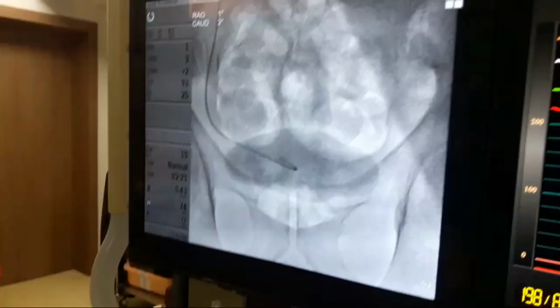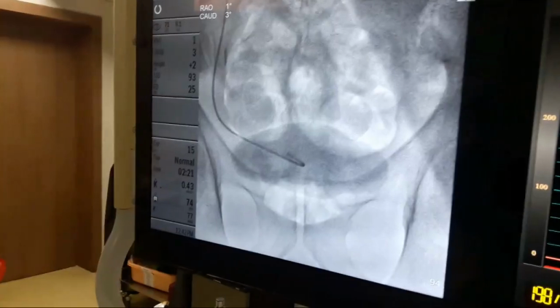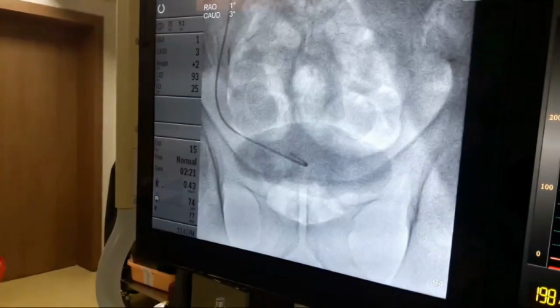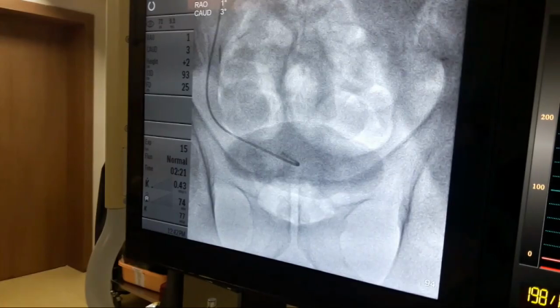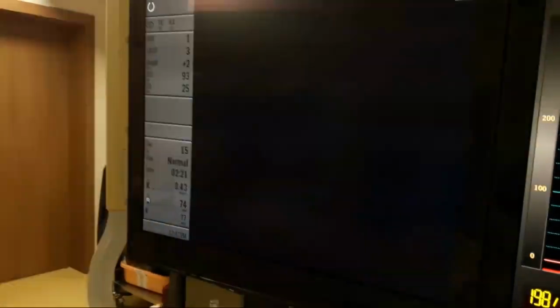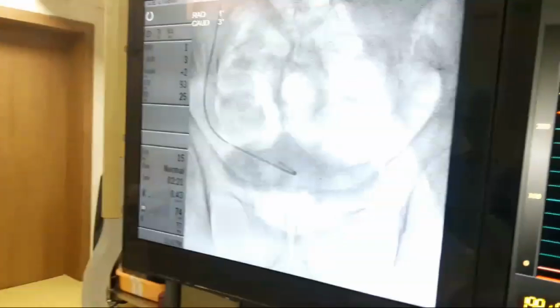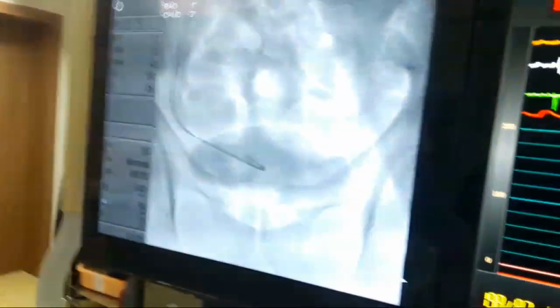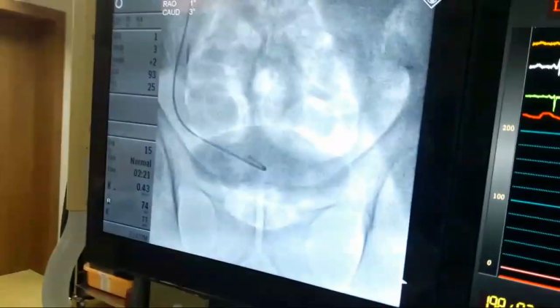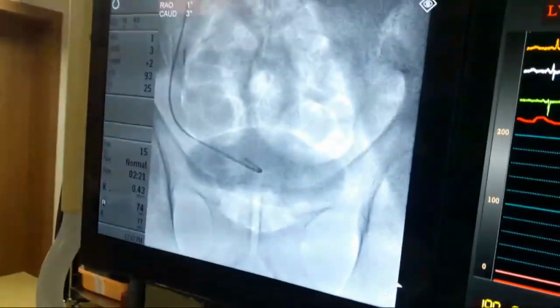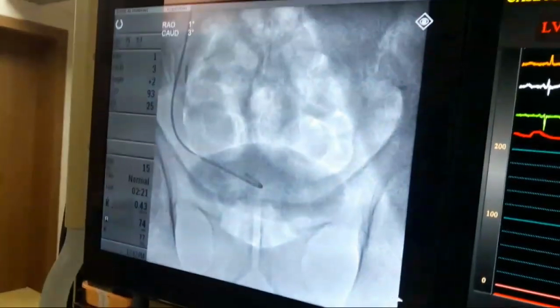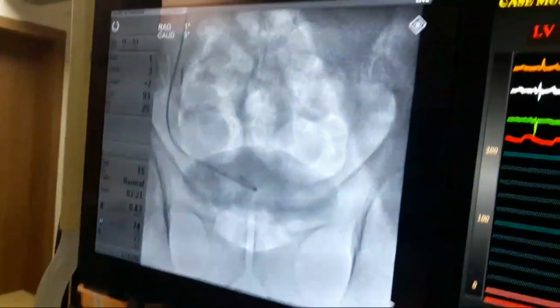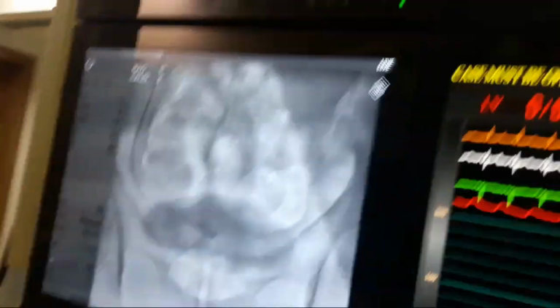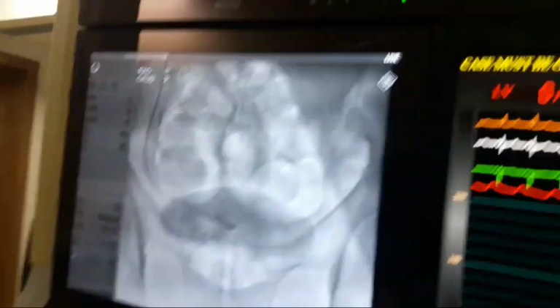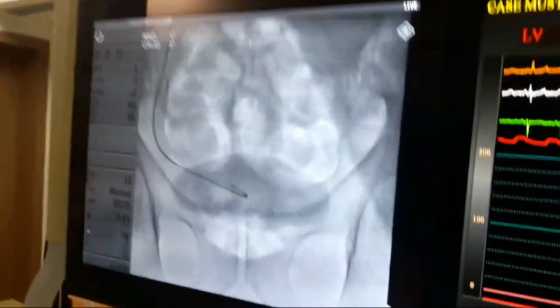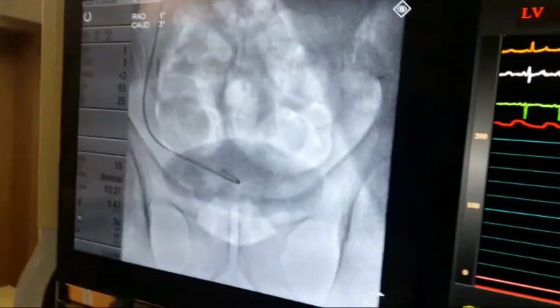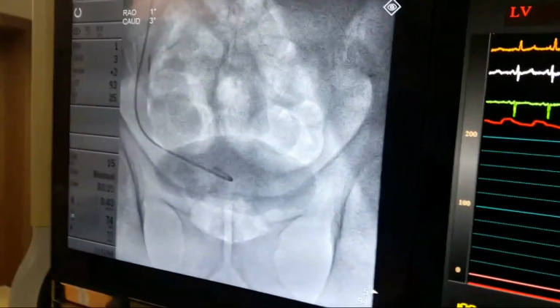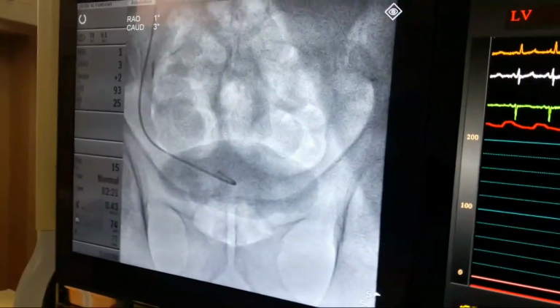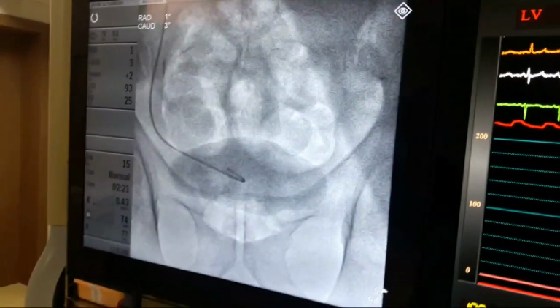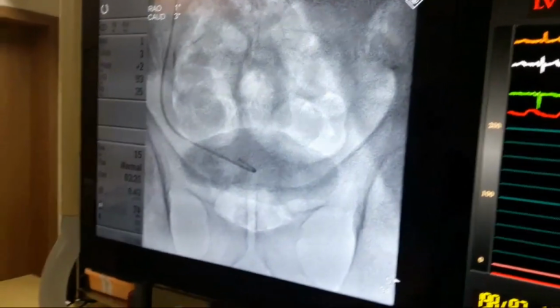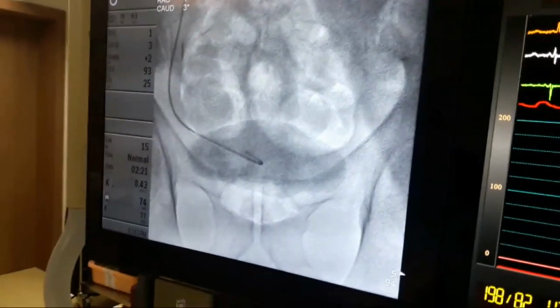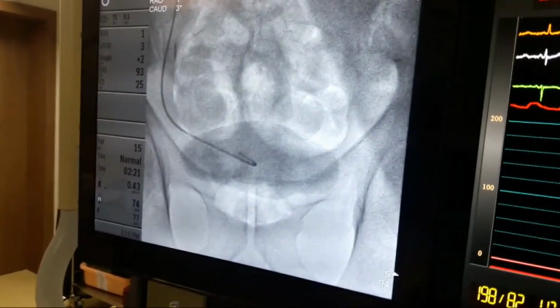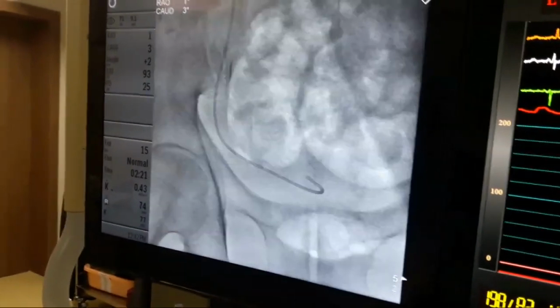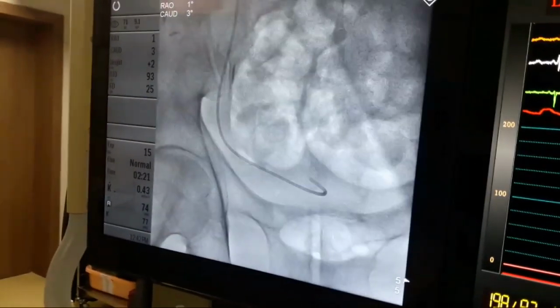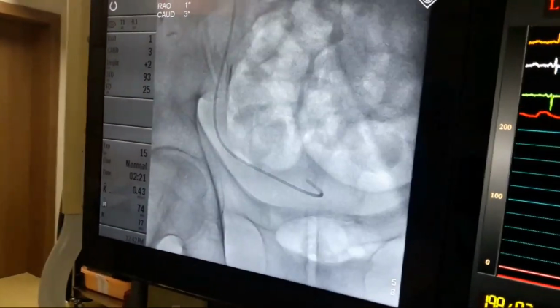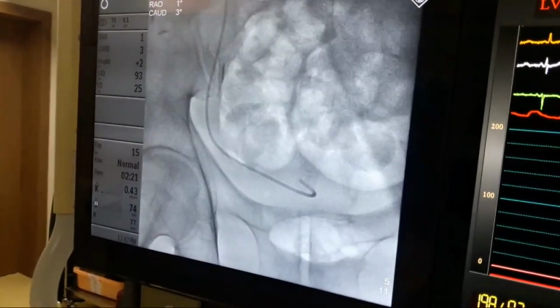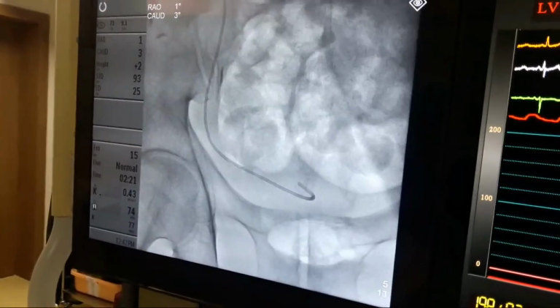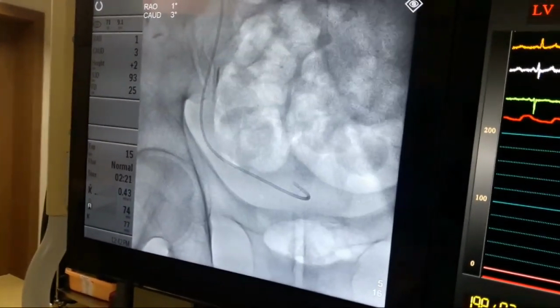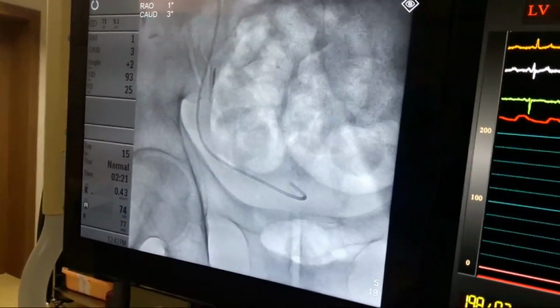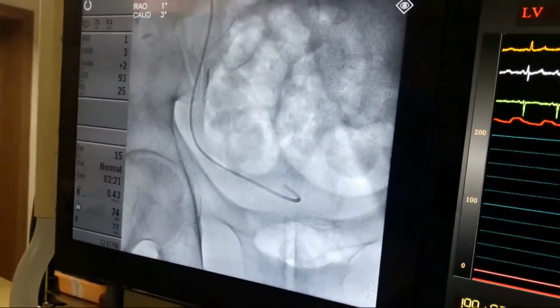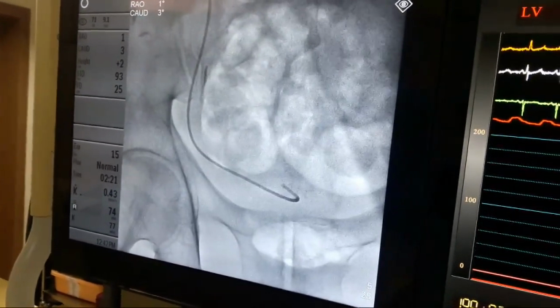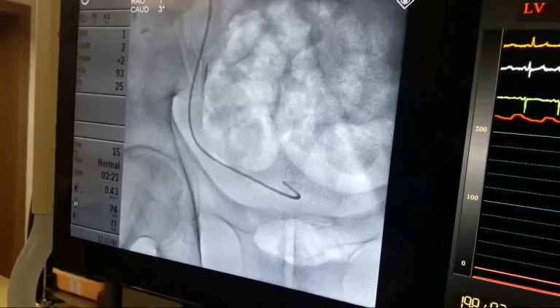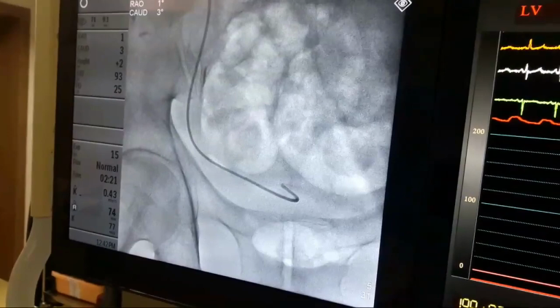The lesion in the ureter has been crossed and the tip is in the ureter bladder, which is confirmed by injecting contrast.